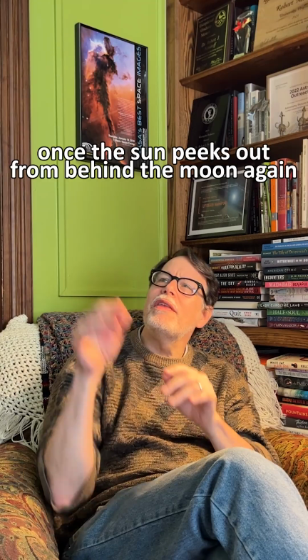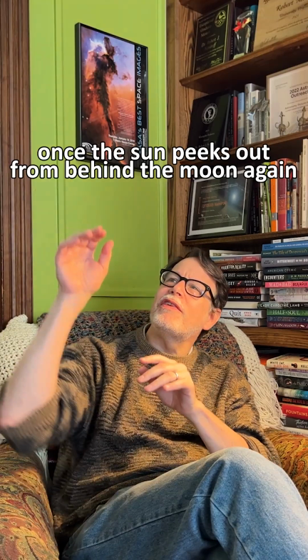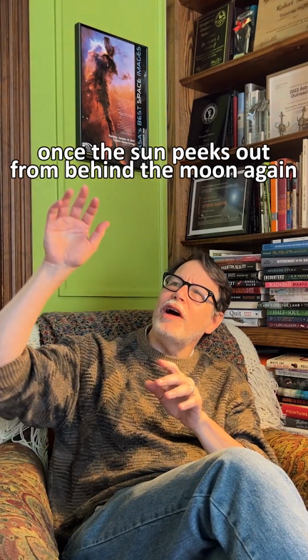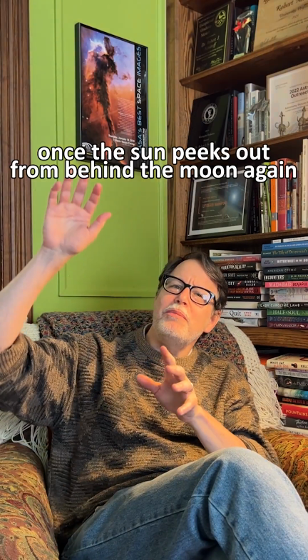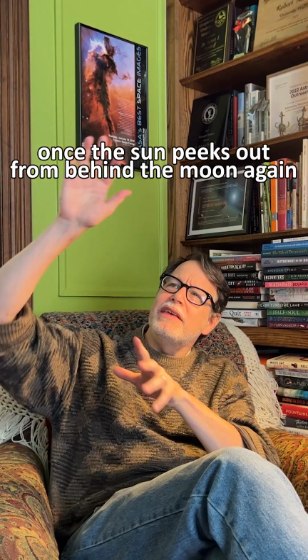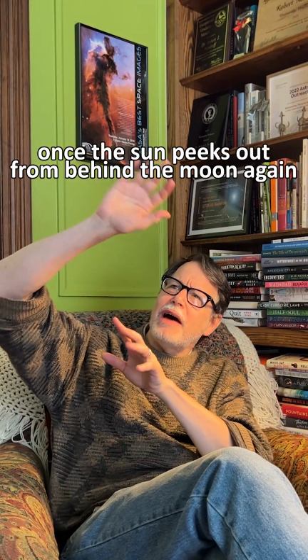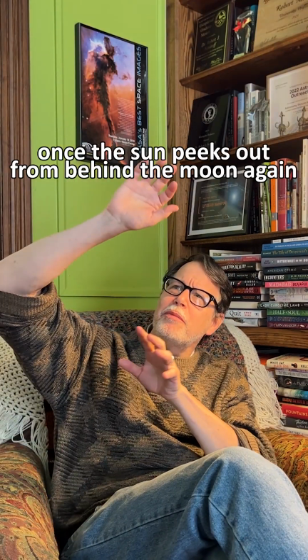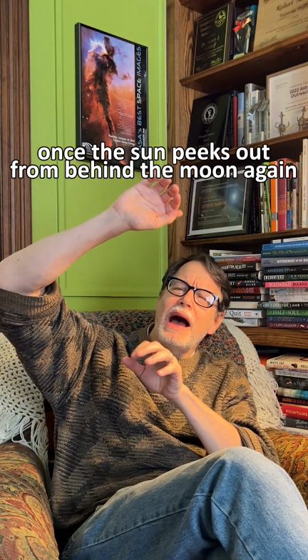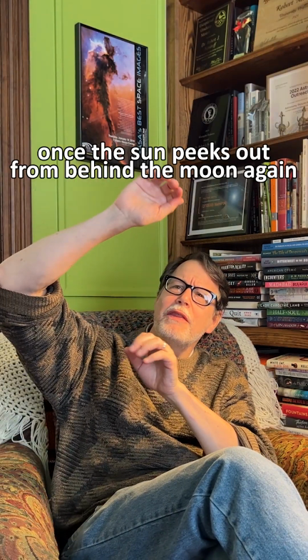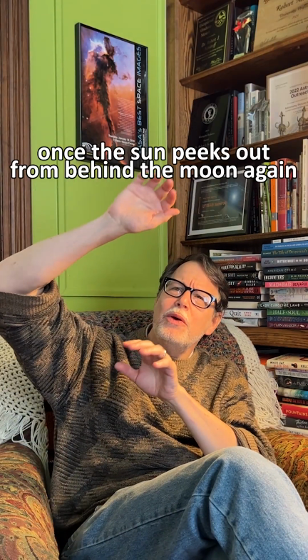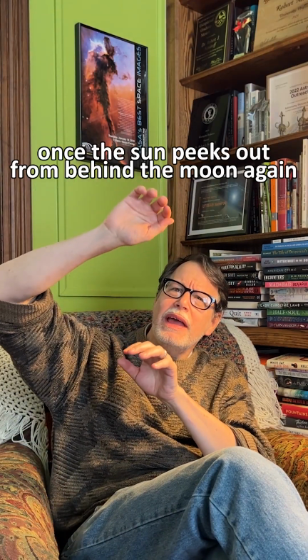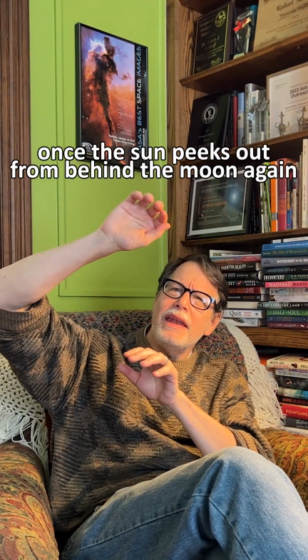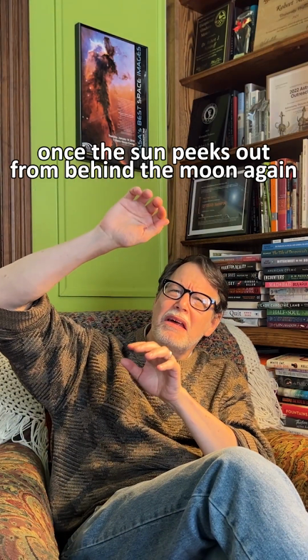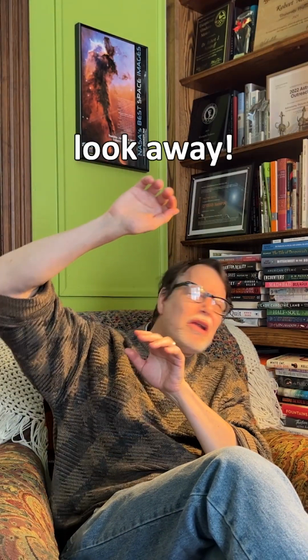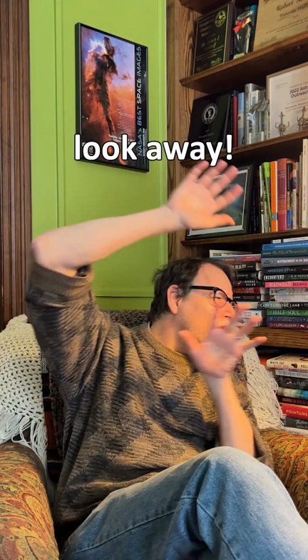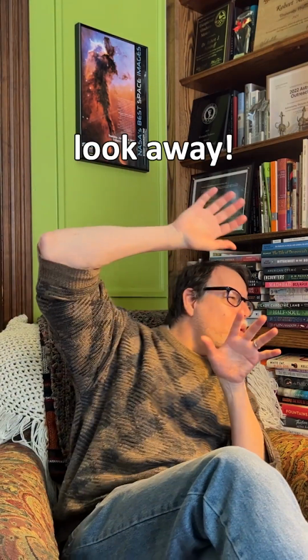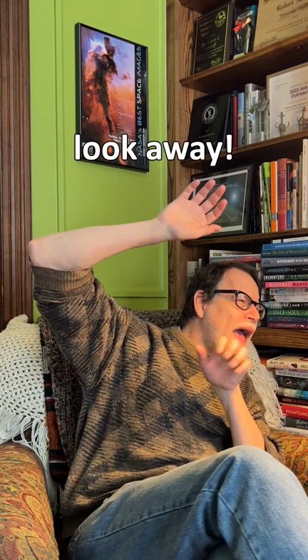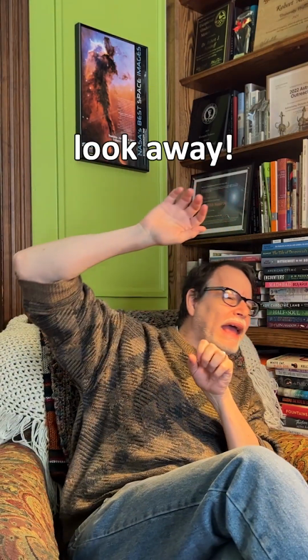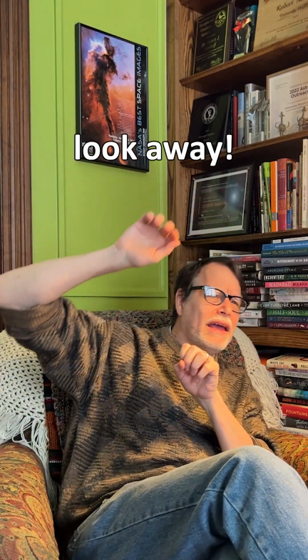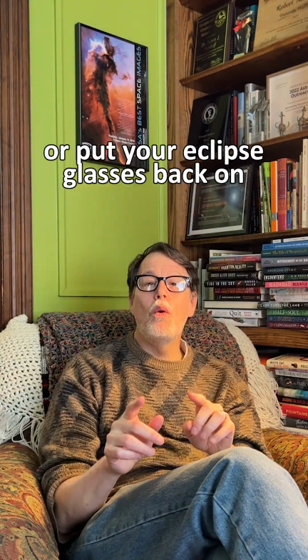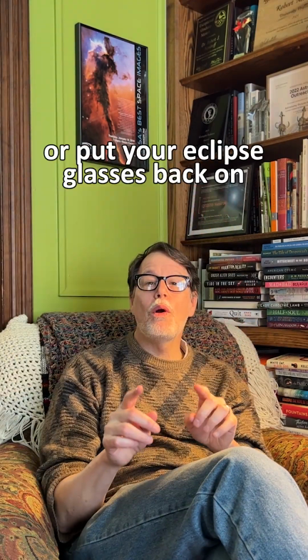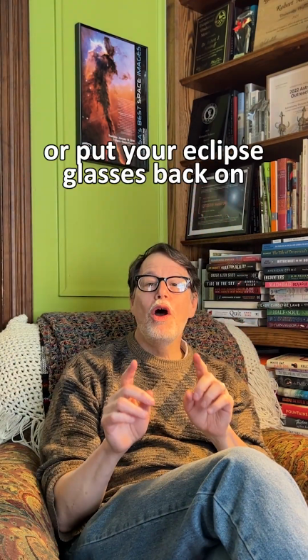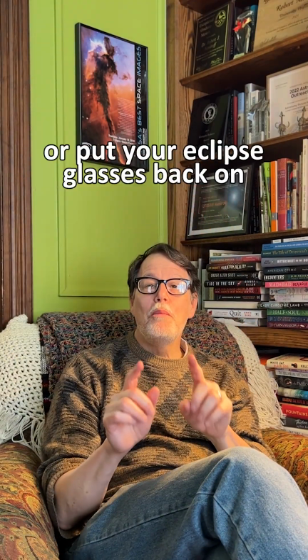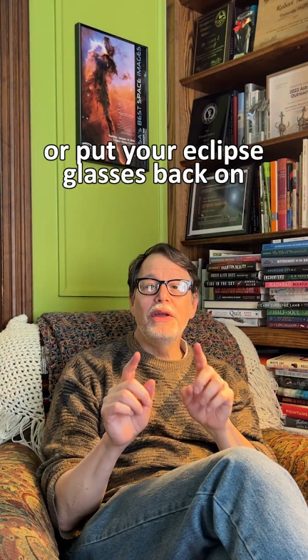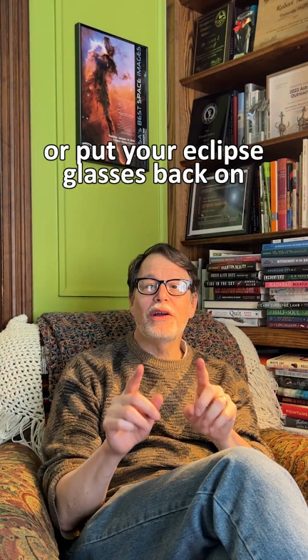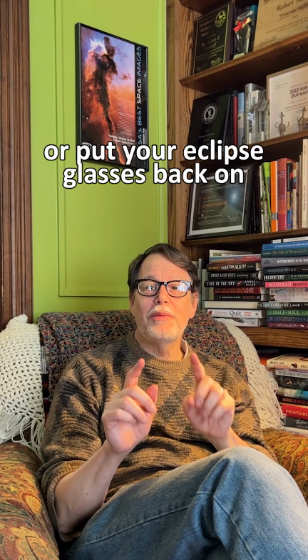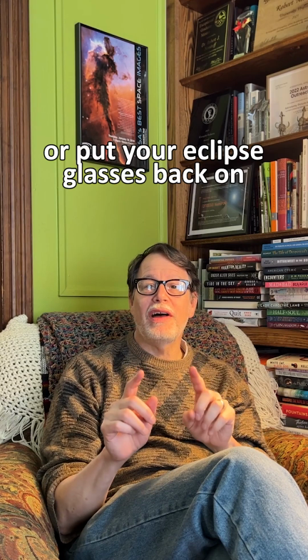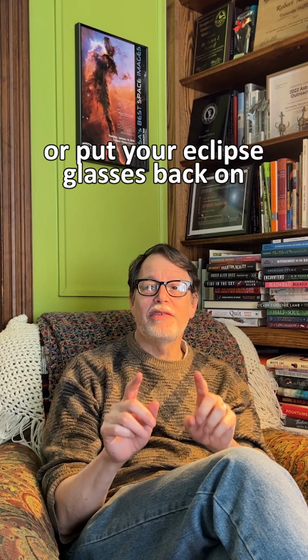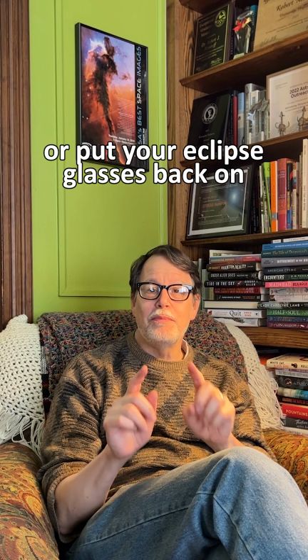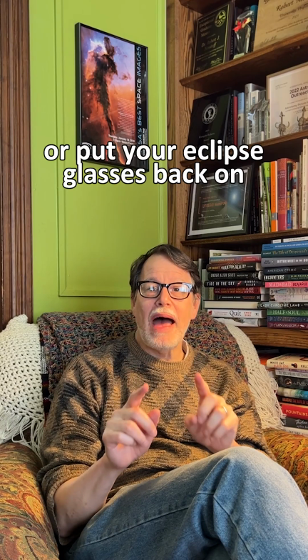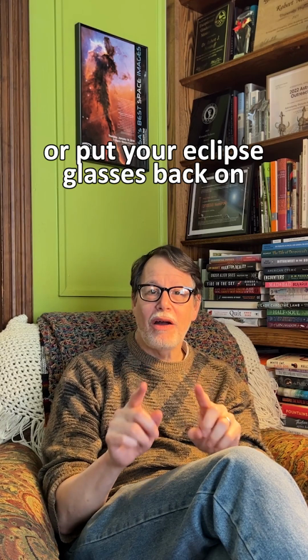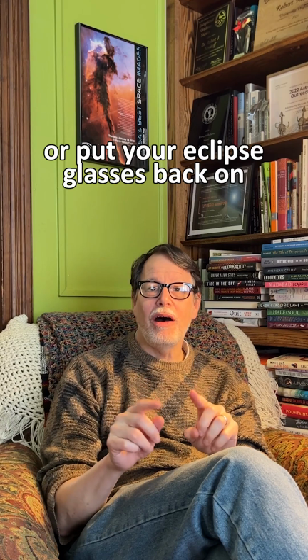Once the sun peeks out from behind the moon again, look away! Or put your eclipse glasses back on.